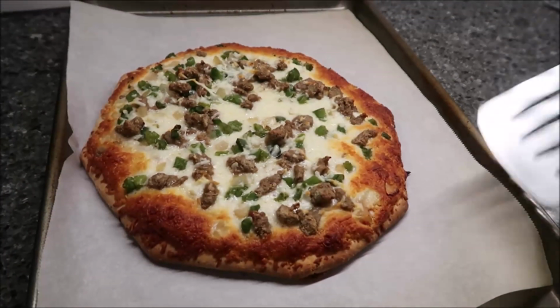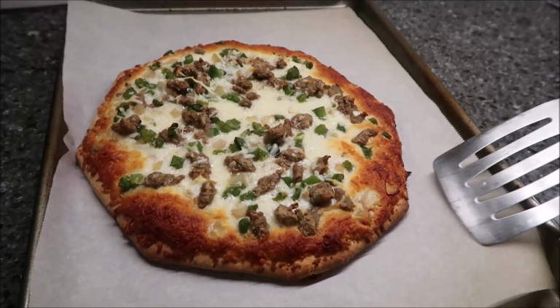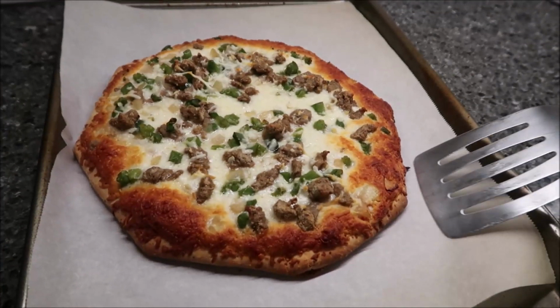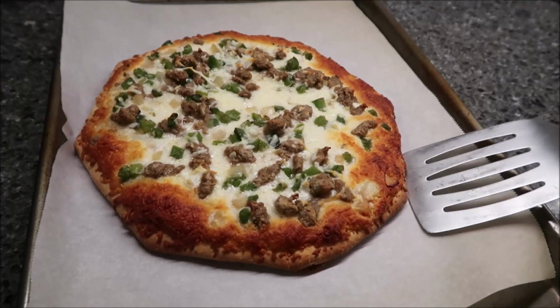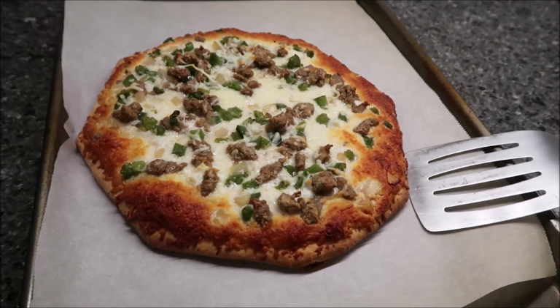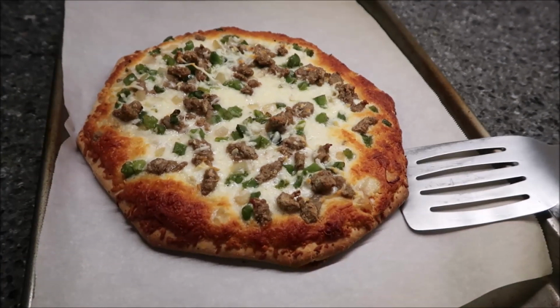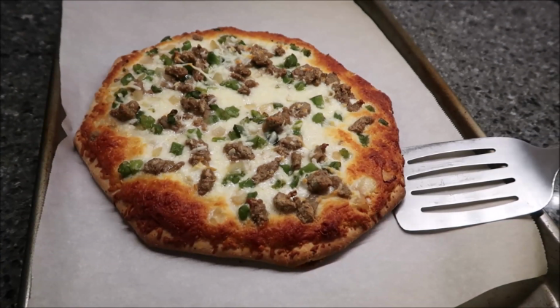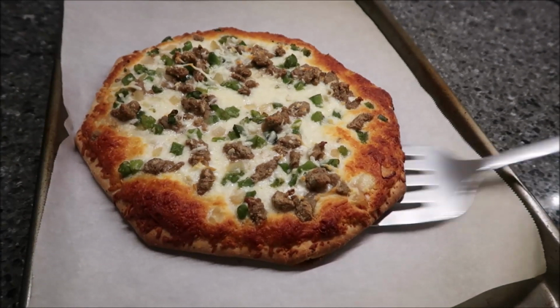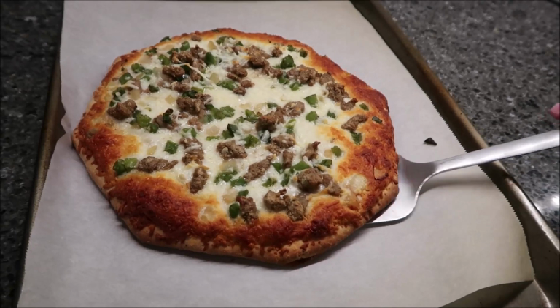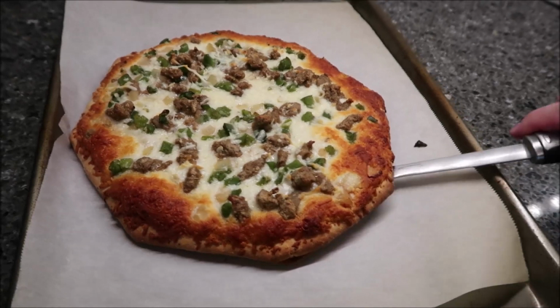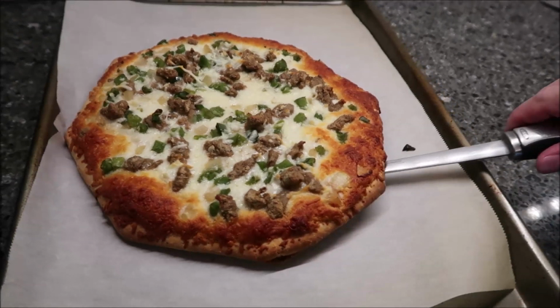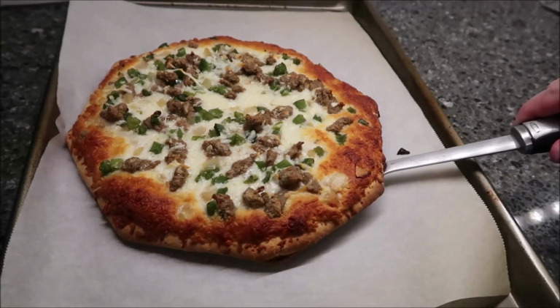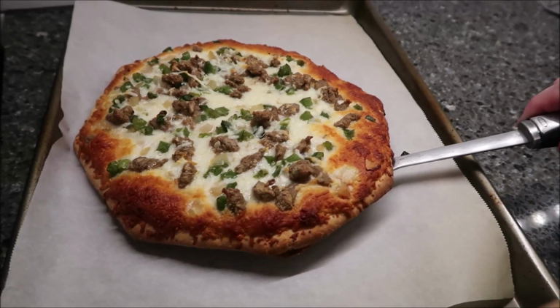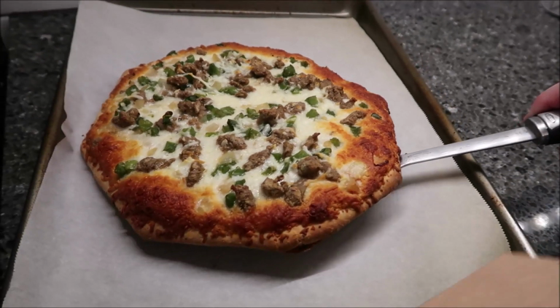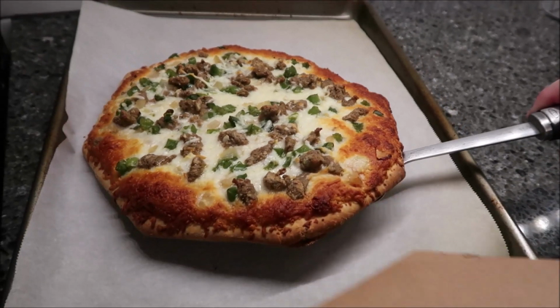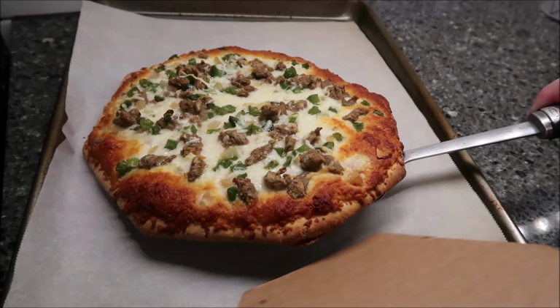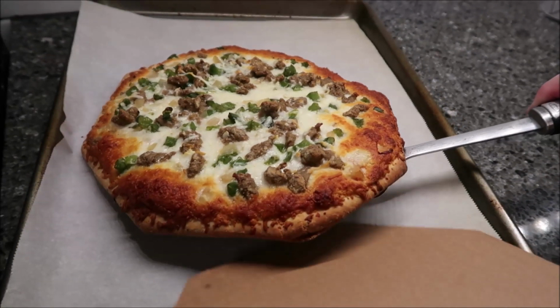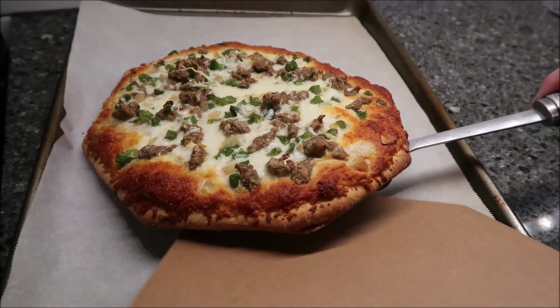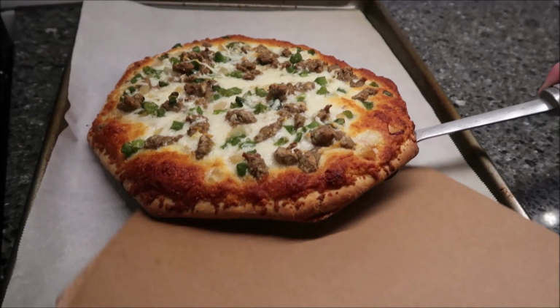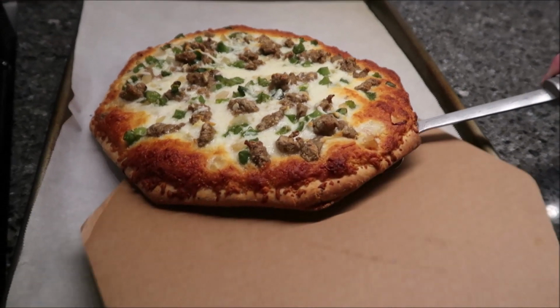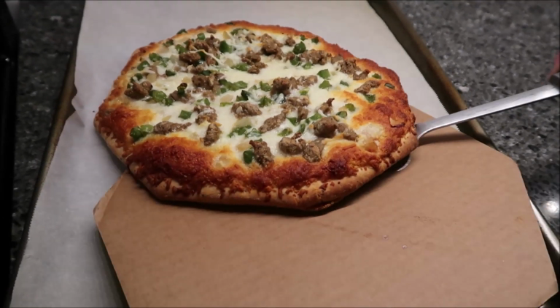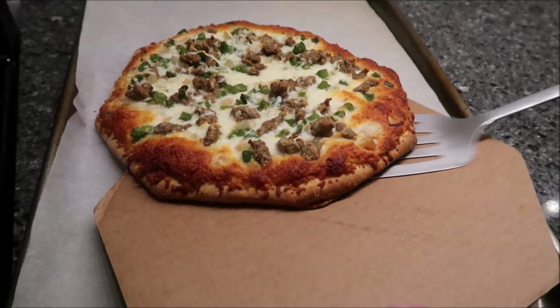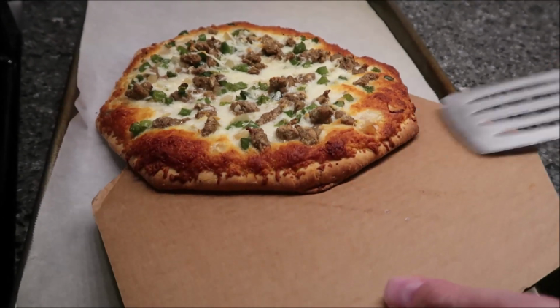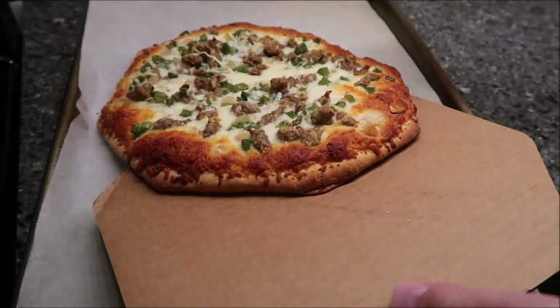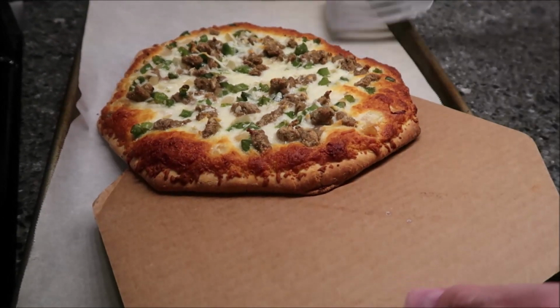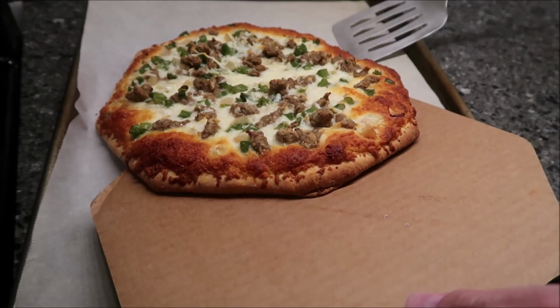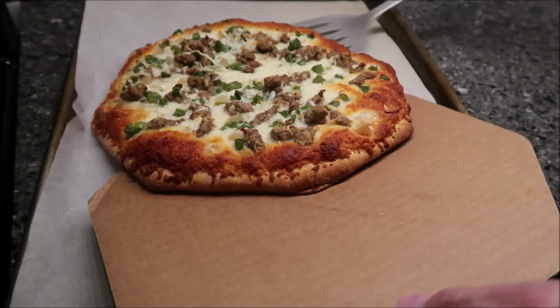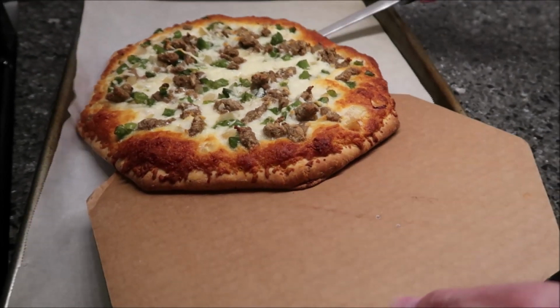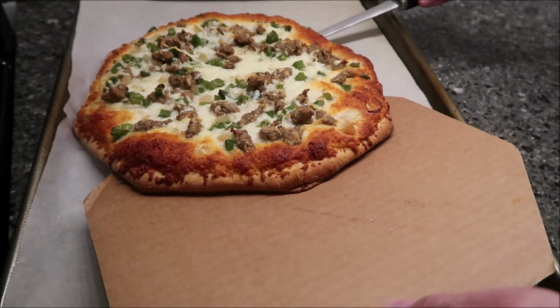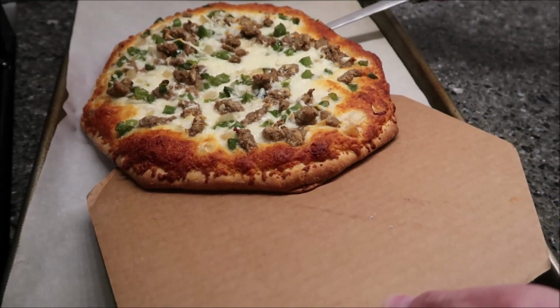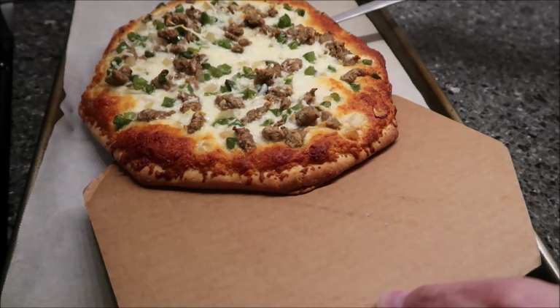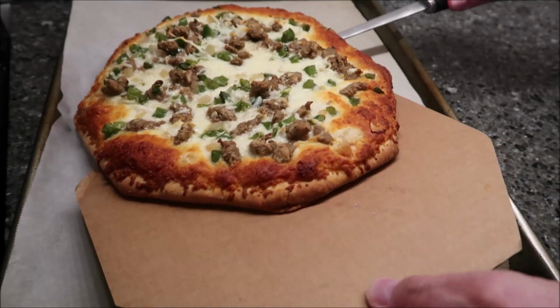This is what it looks like when it comes out of the oven. I'm going to scoop it up and put it on my little cardboard thing because I like to use this to cut.